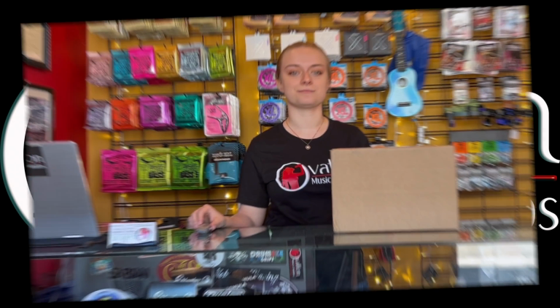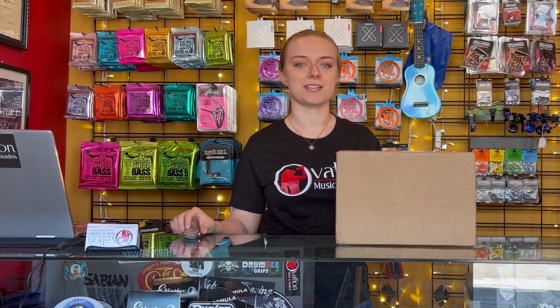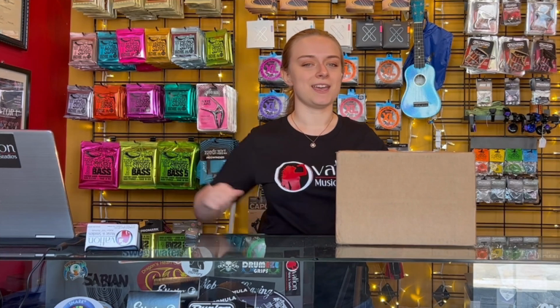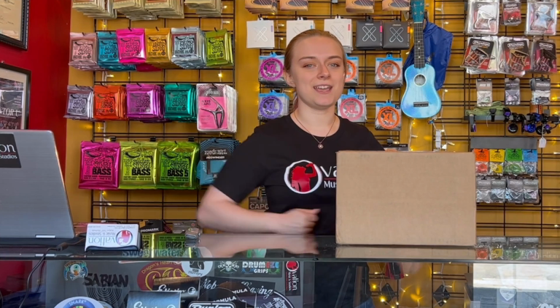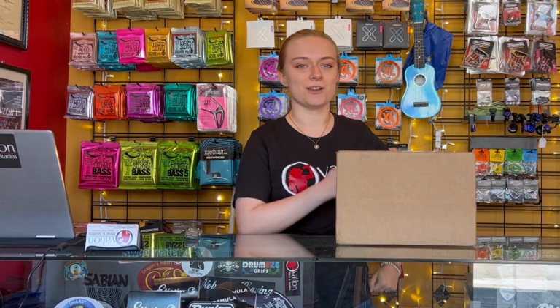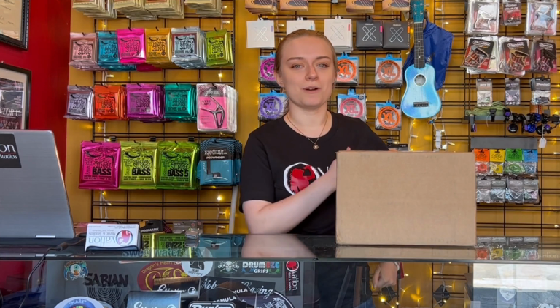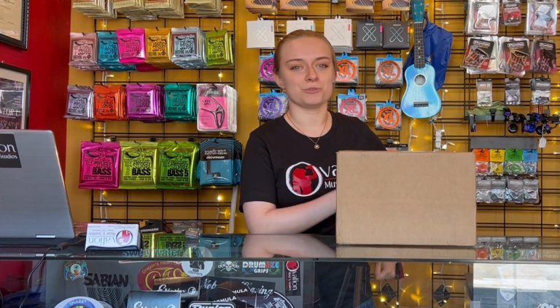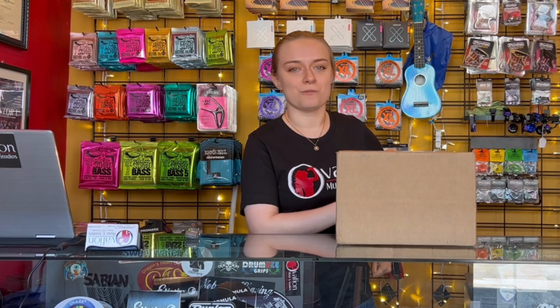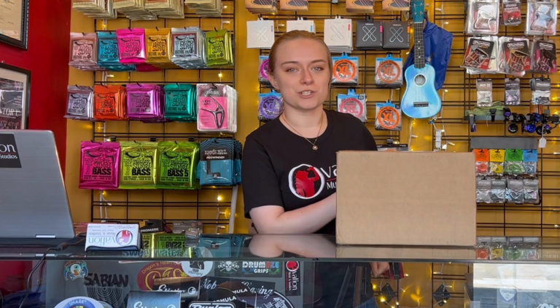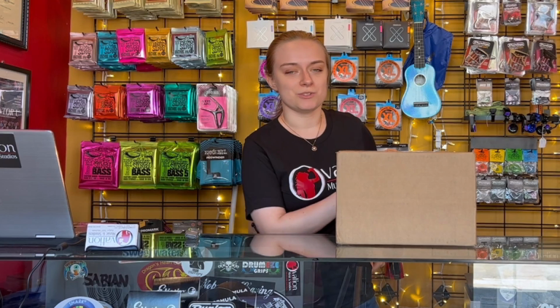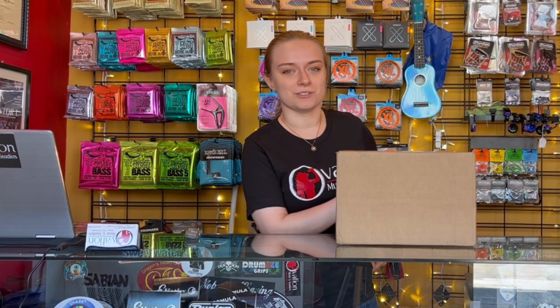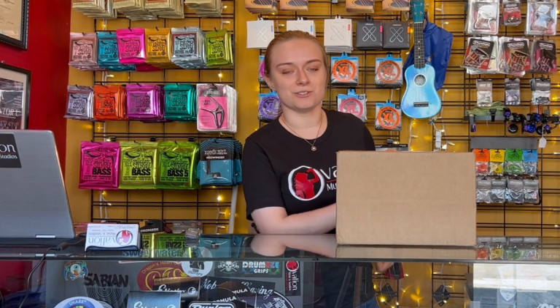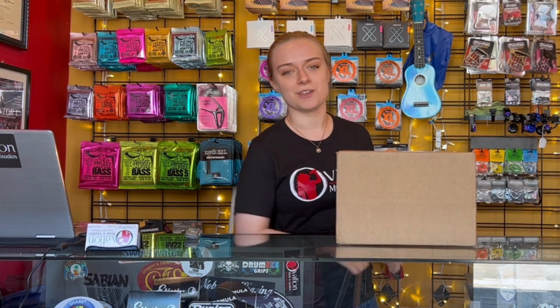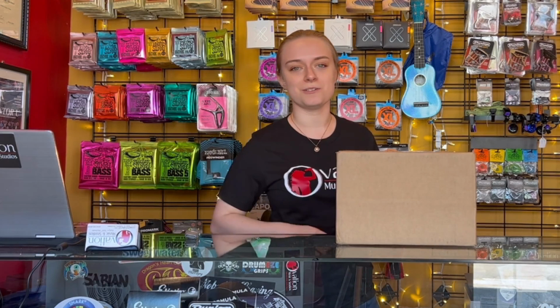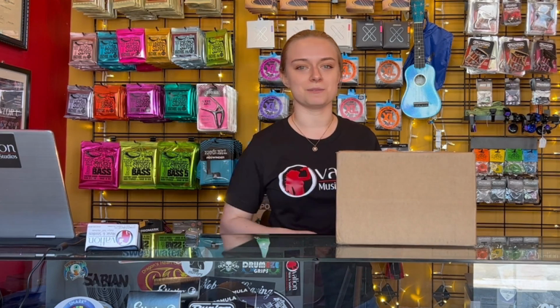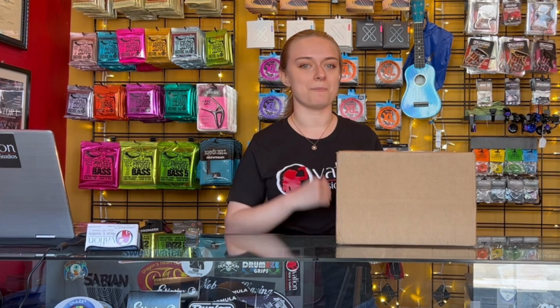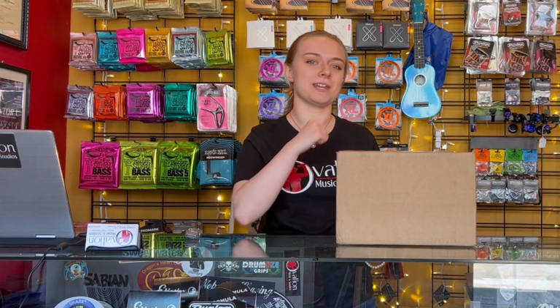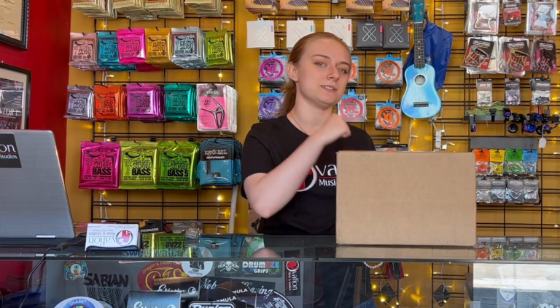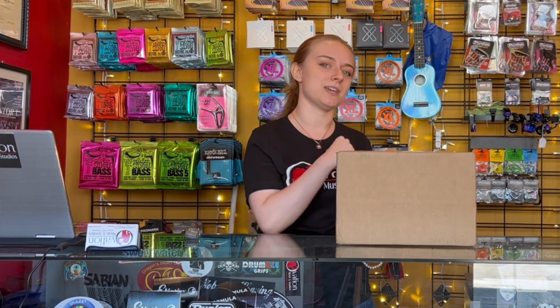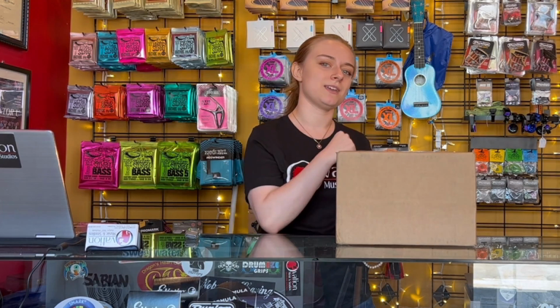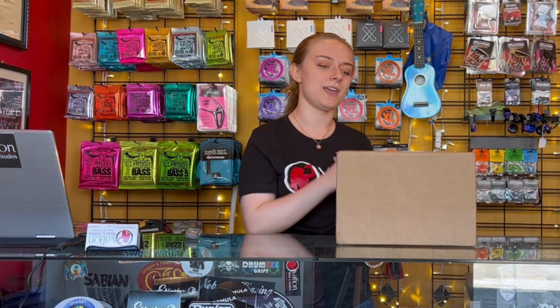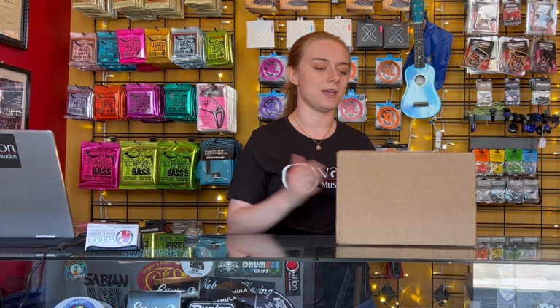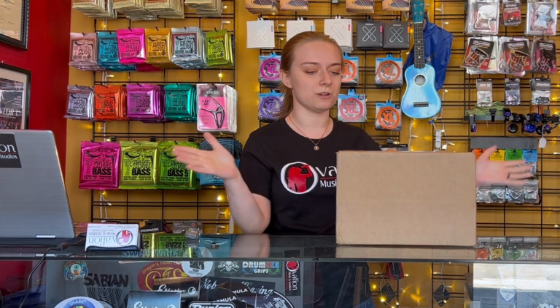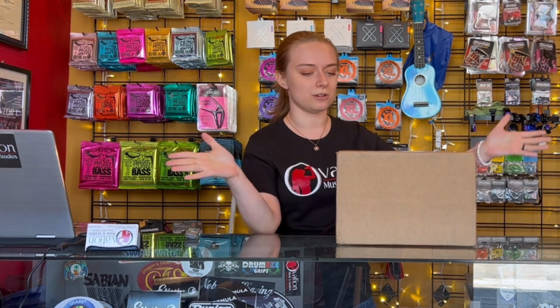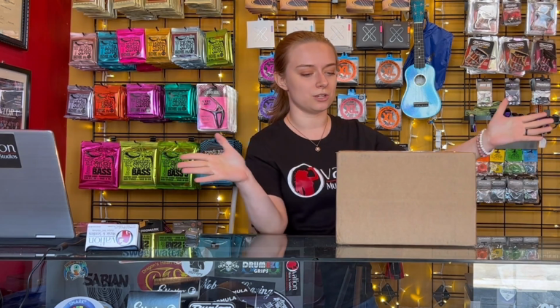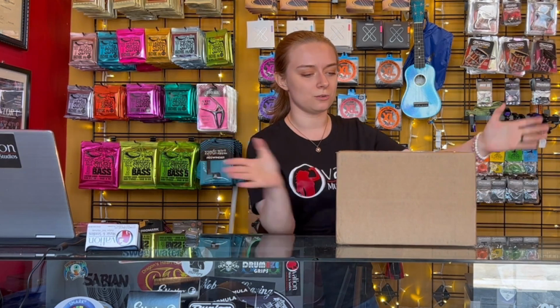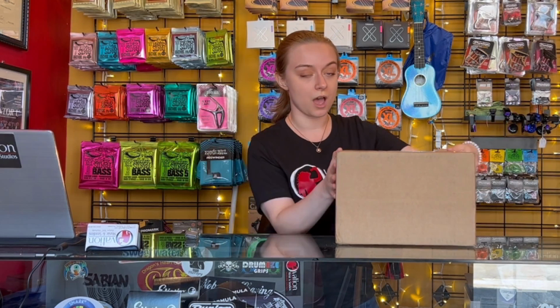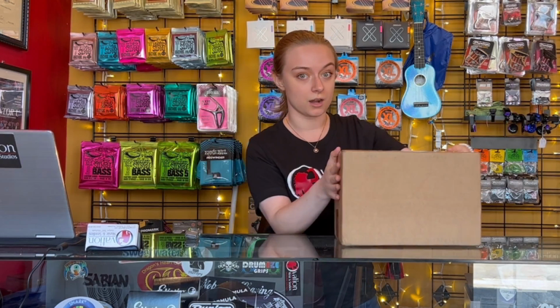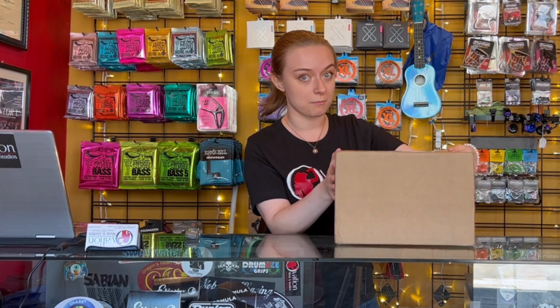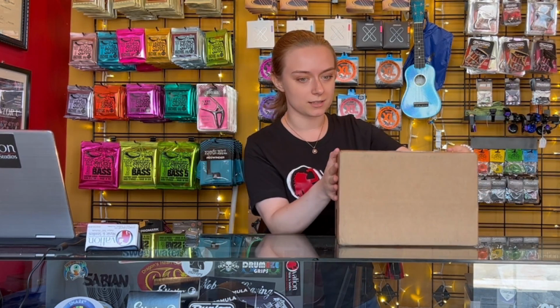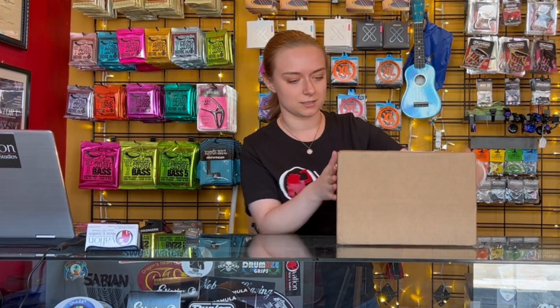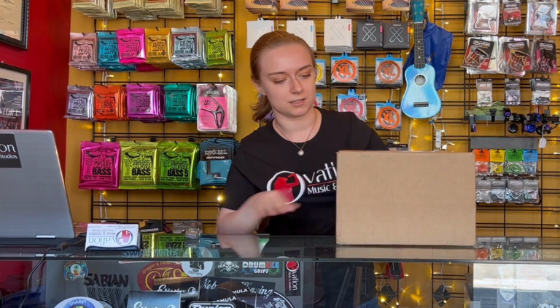Hey there! Welcome to Ovation Museum Studios. My name is KK and we're gonna do an unboxing today.